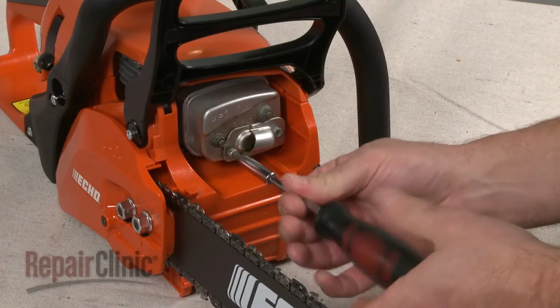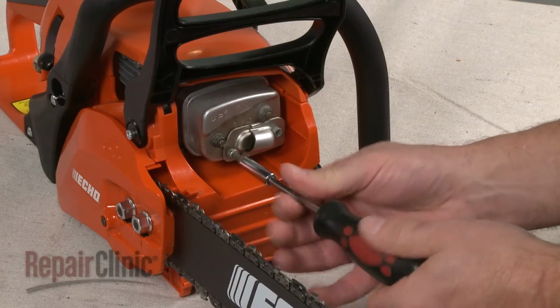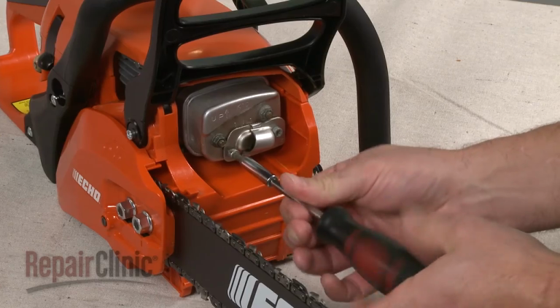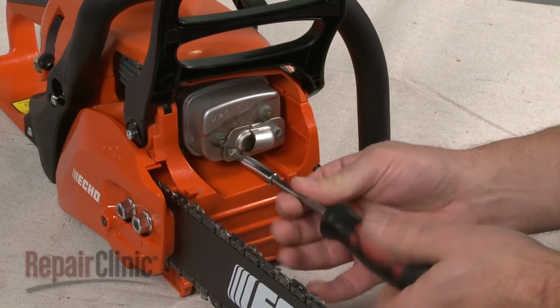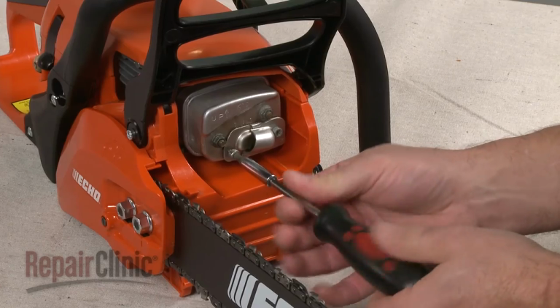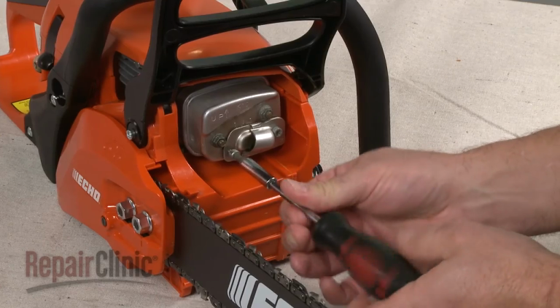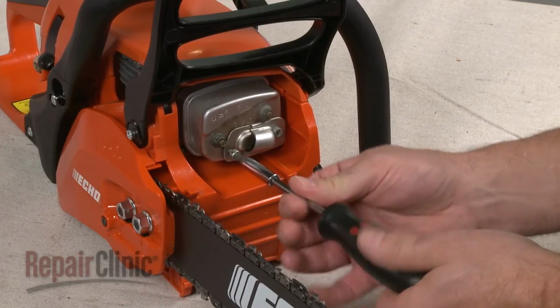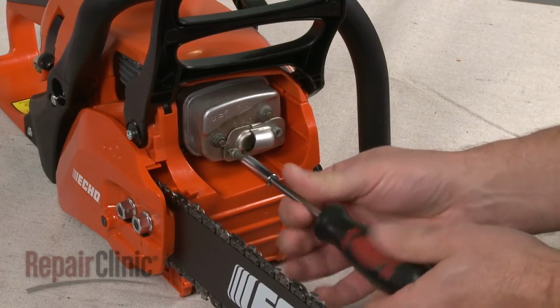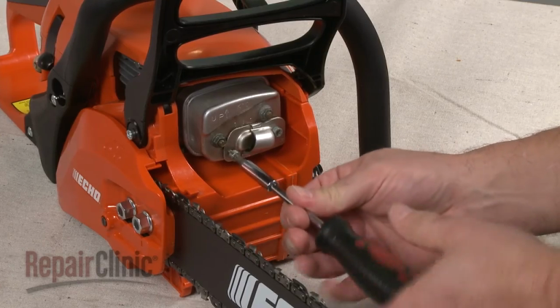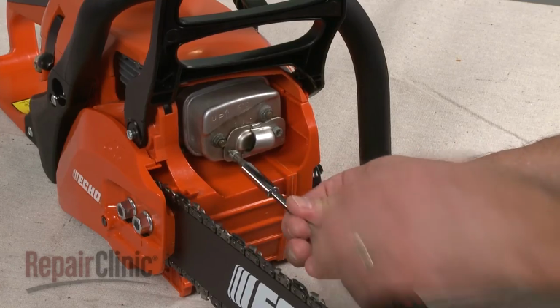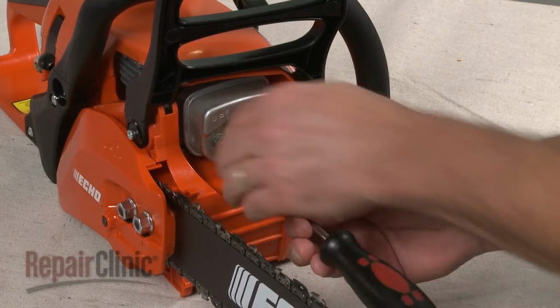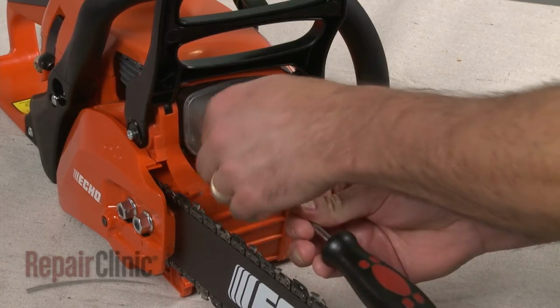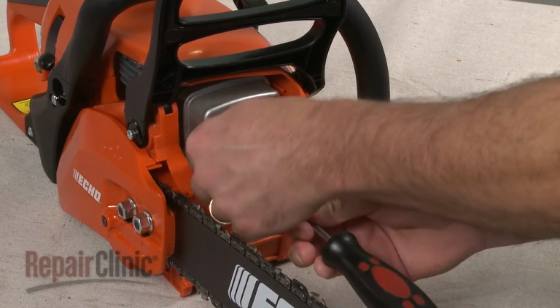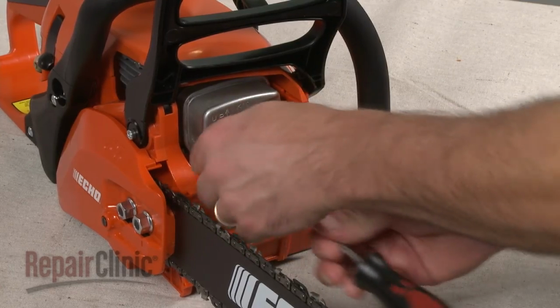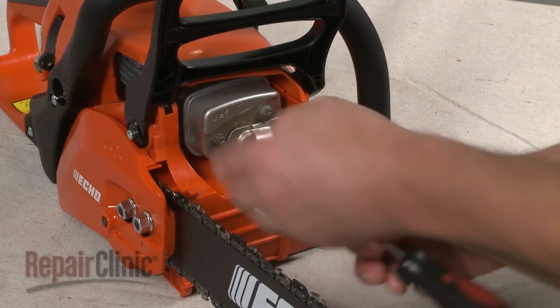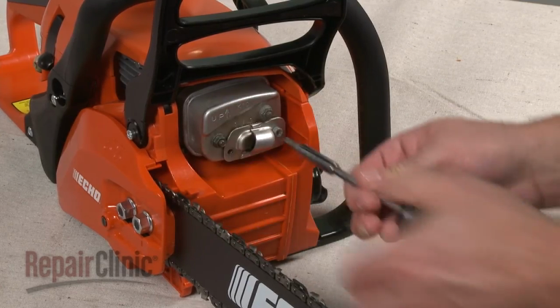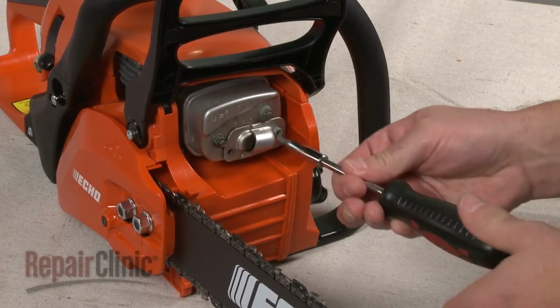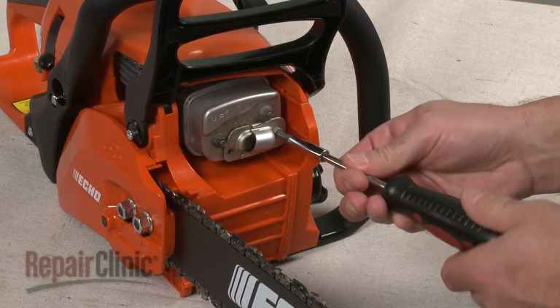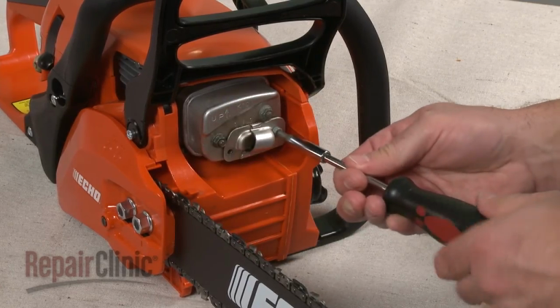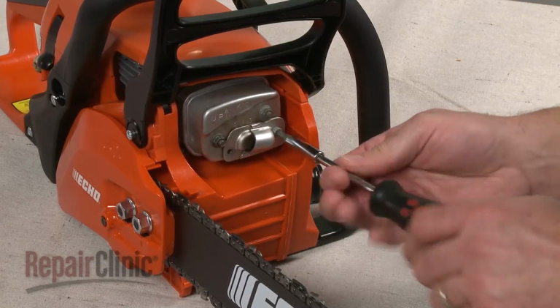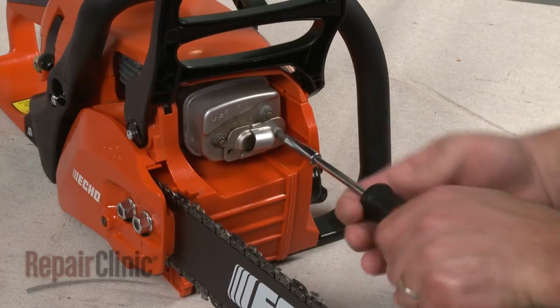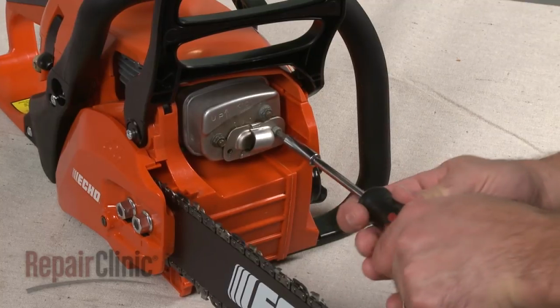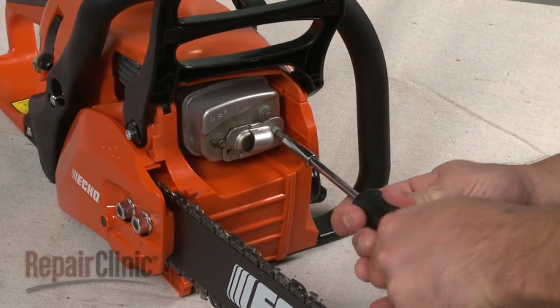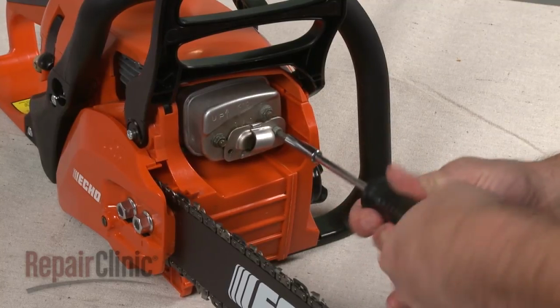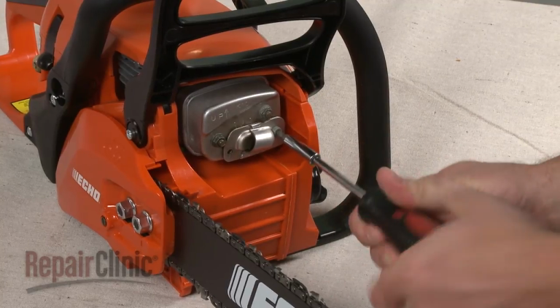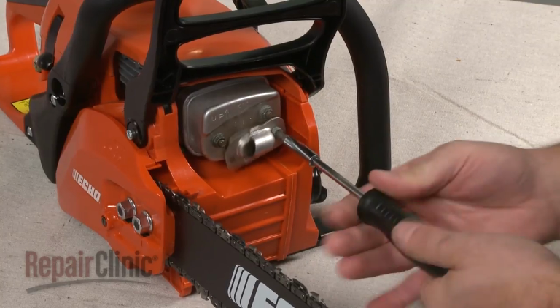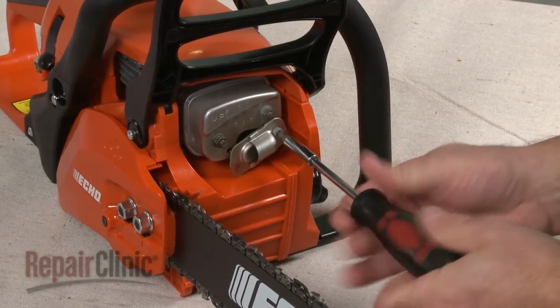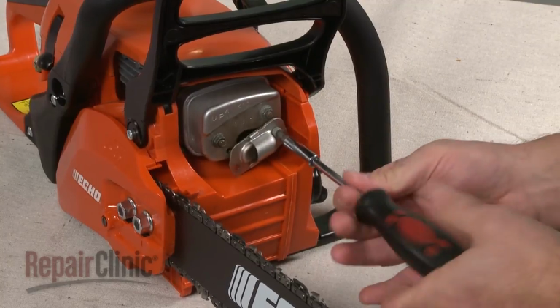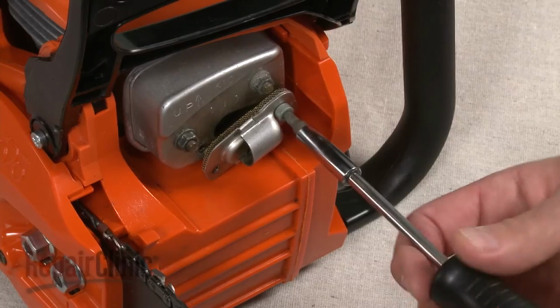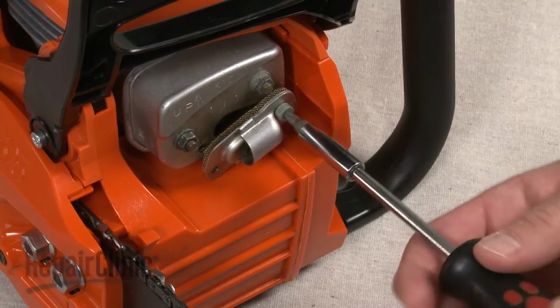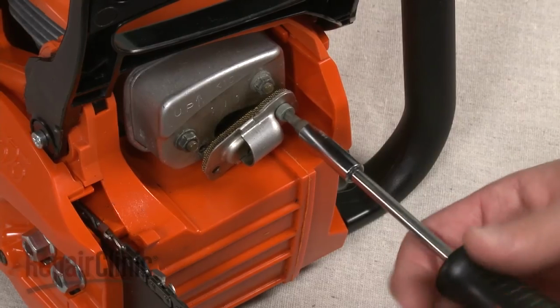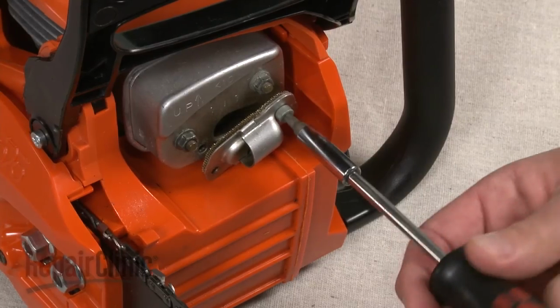Remove the screws securing the spark arrestor and pull the shield and the old screen off of the muffler.